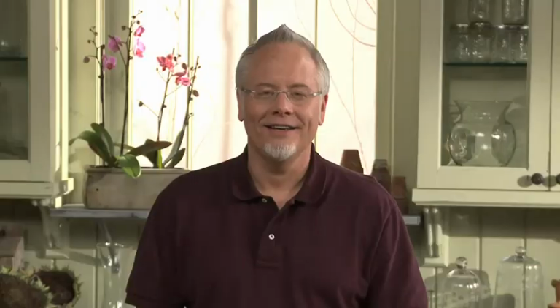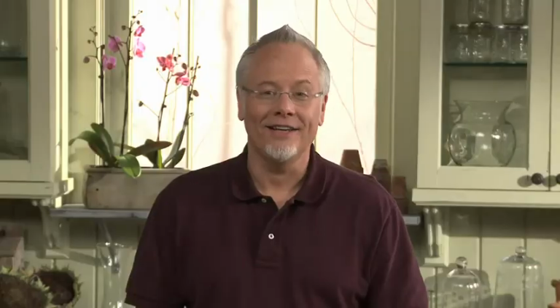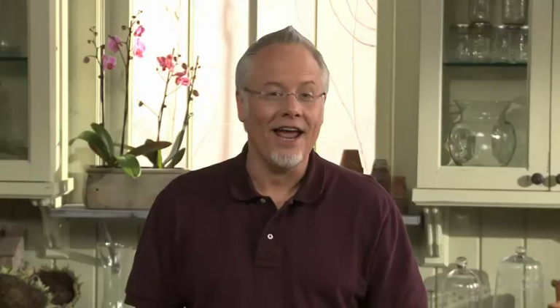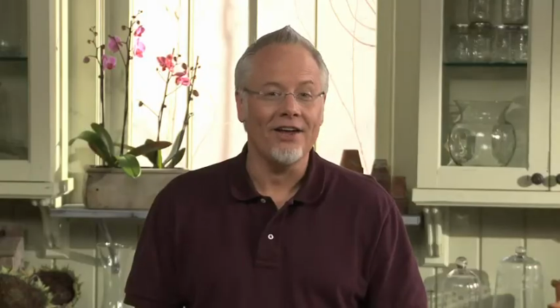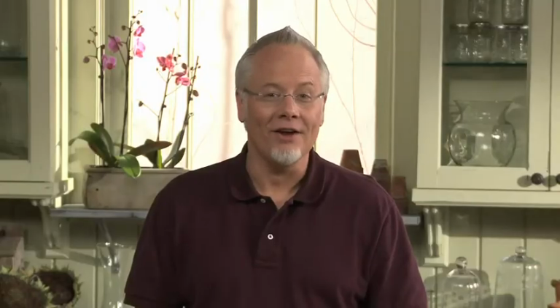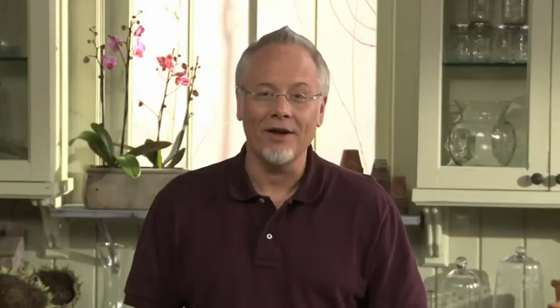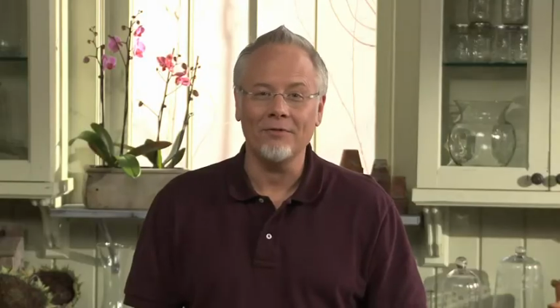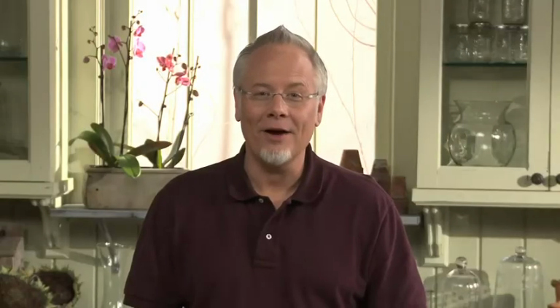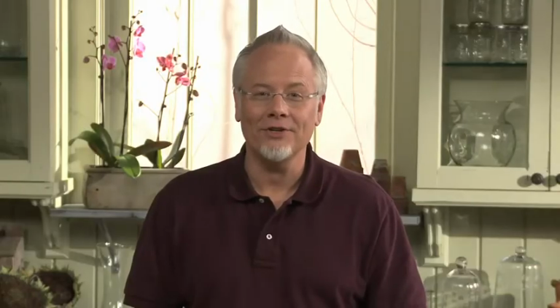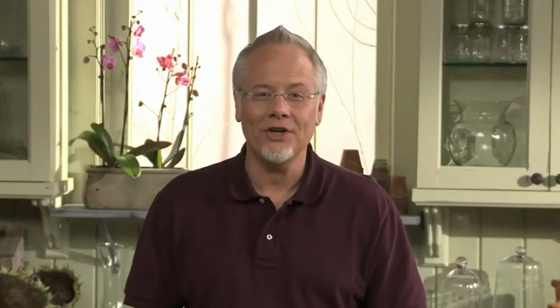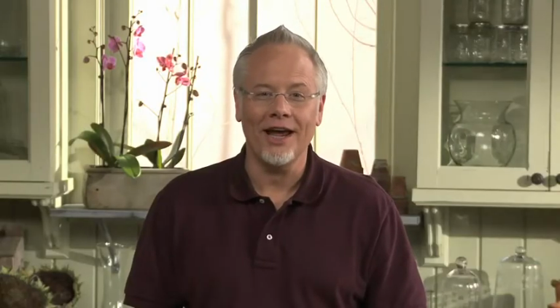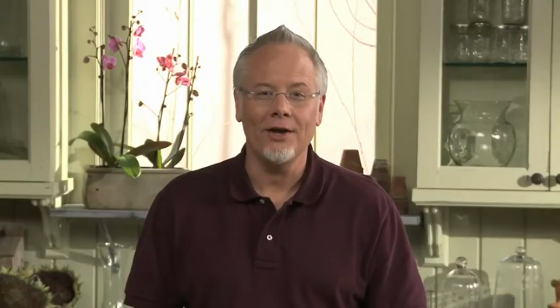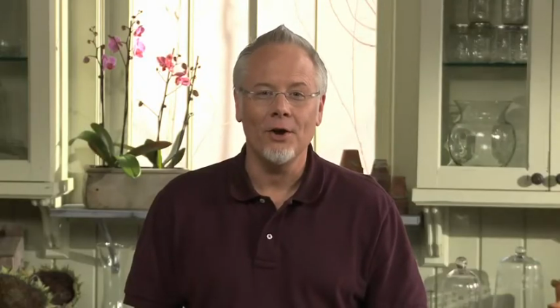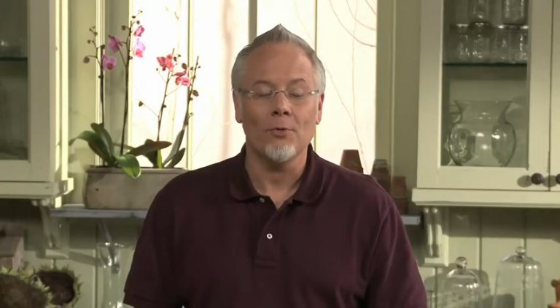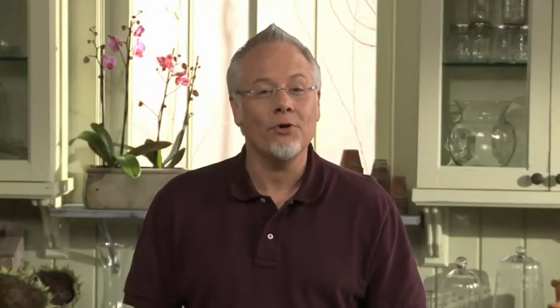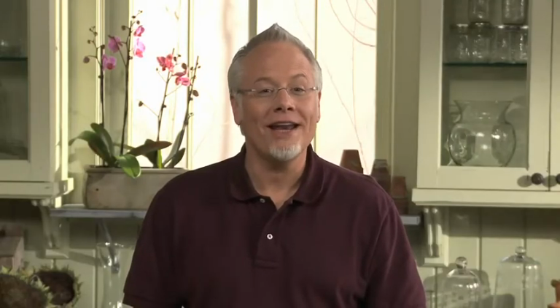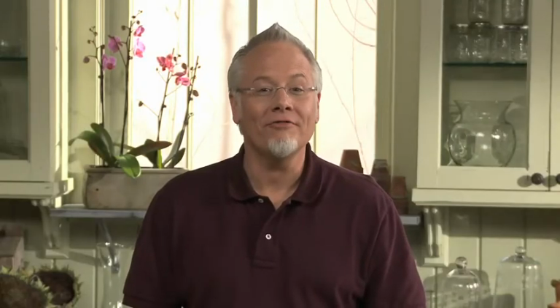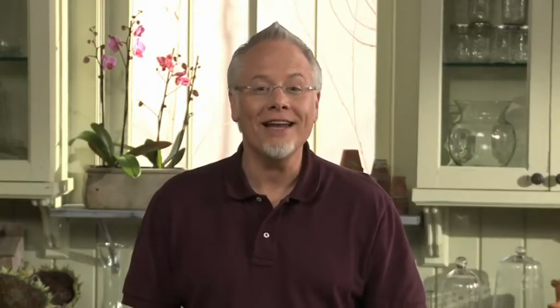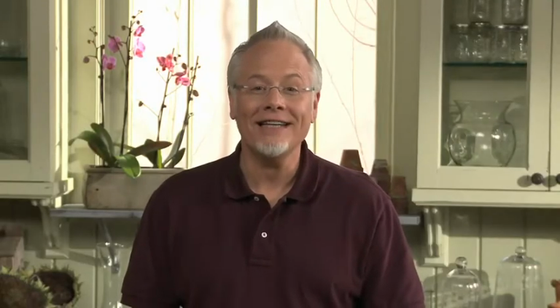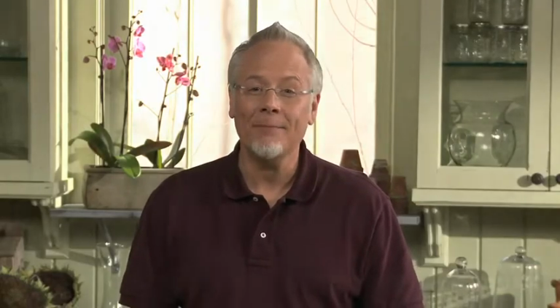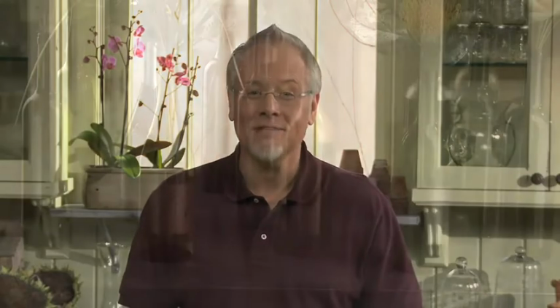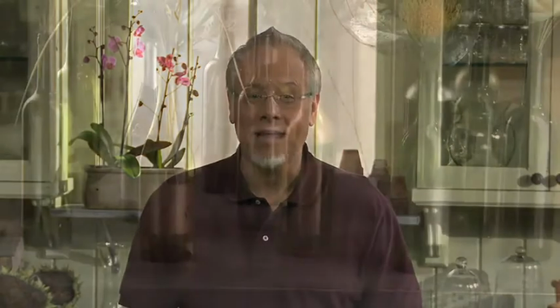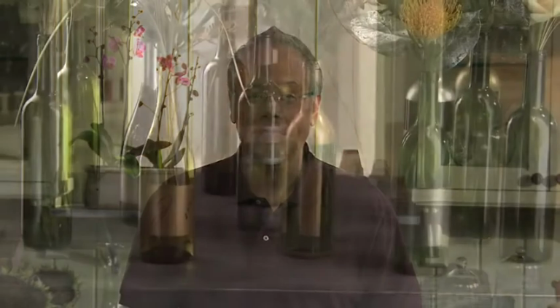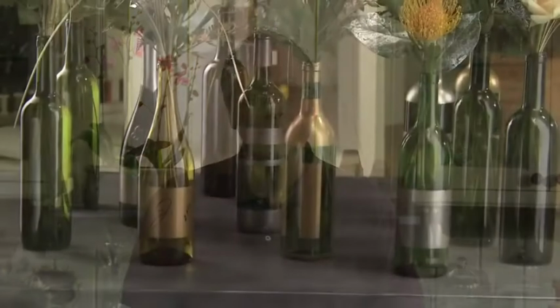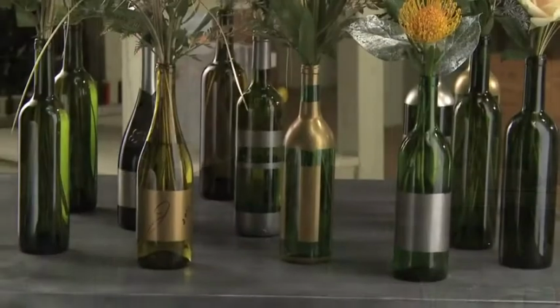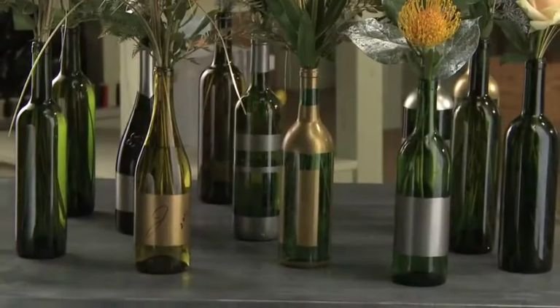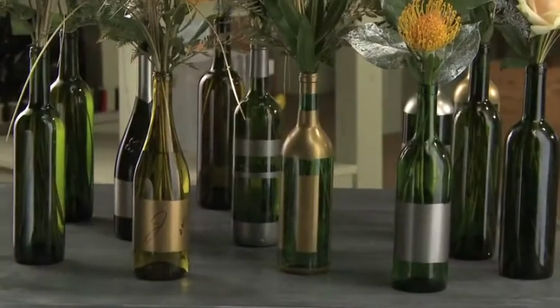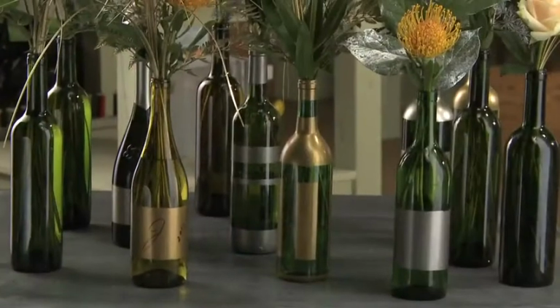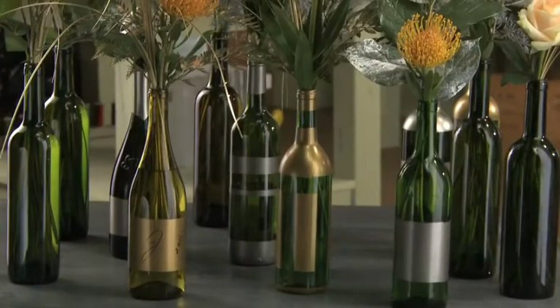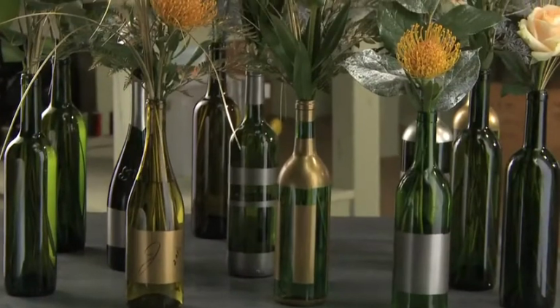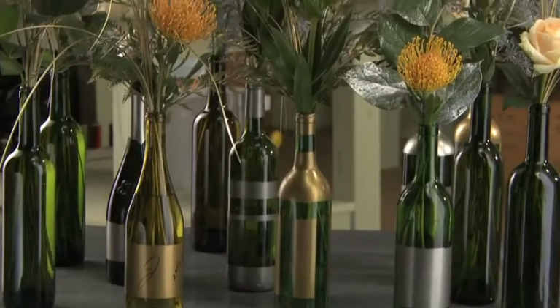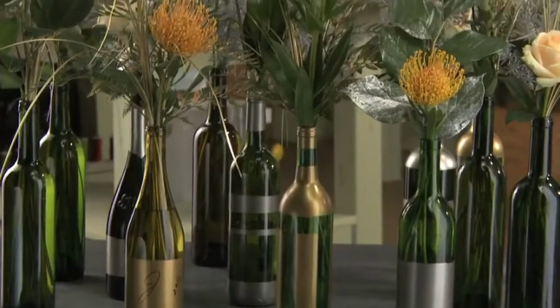Today on Fun with Flowers and Jay, we're creating a fun tablescape that's made from recycled wine bottles.